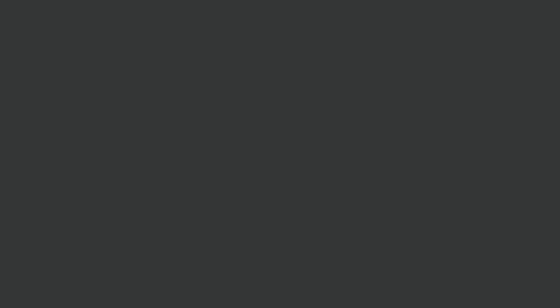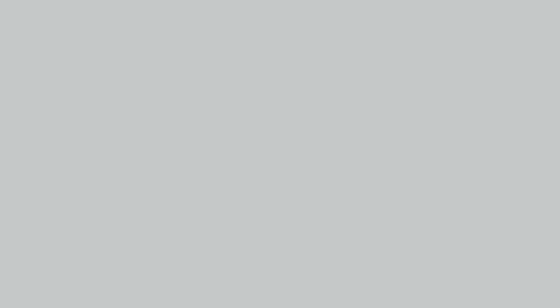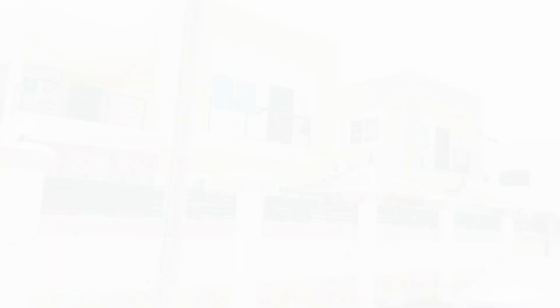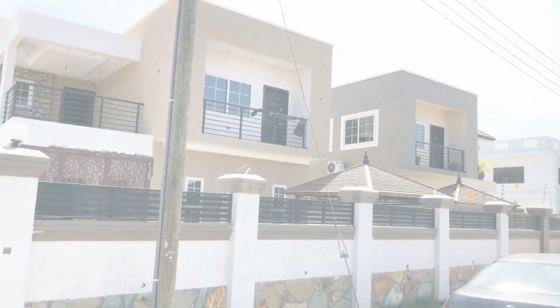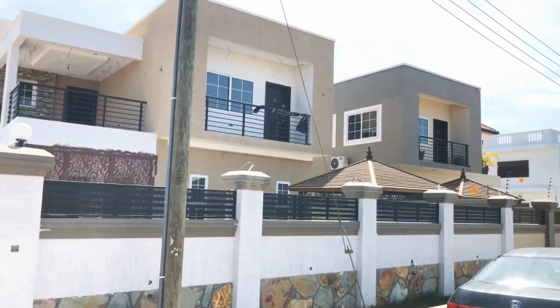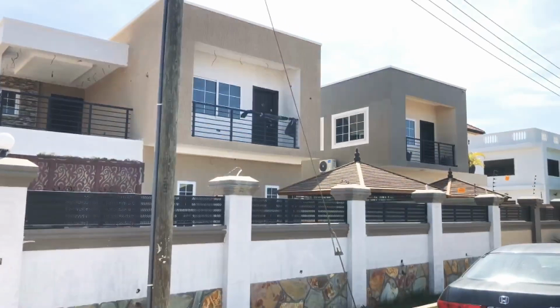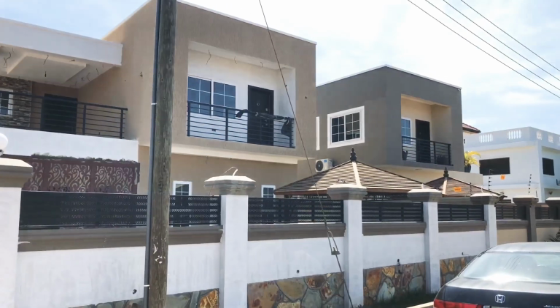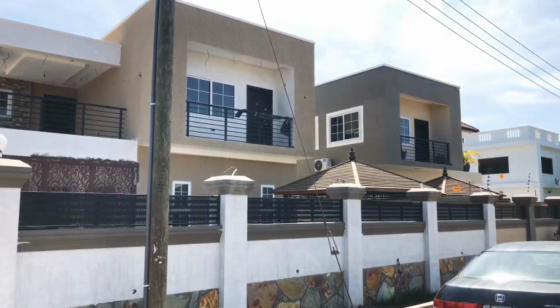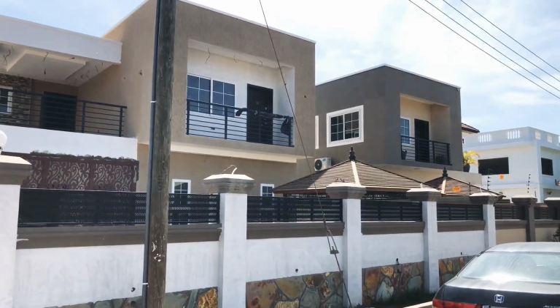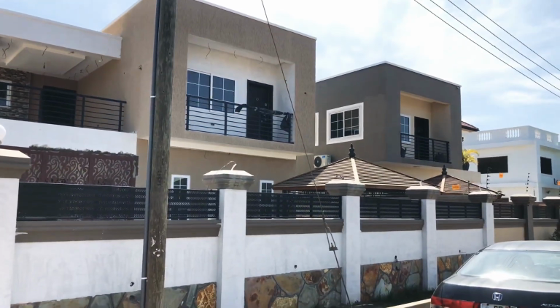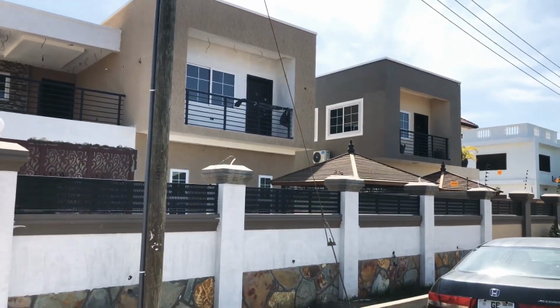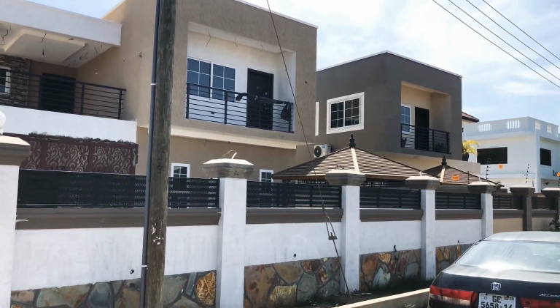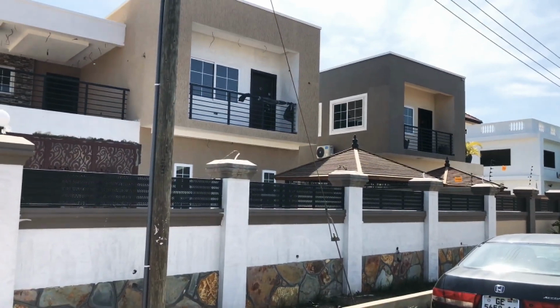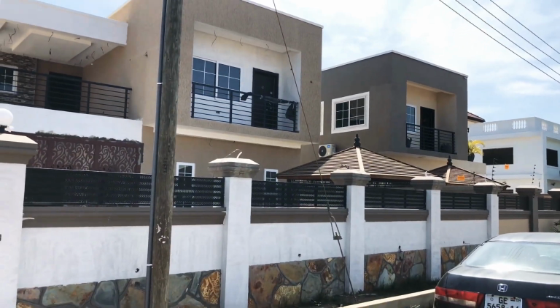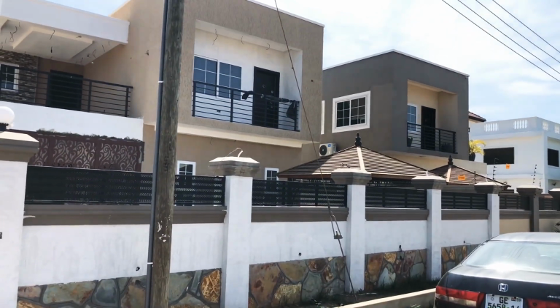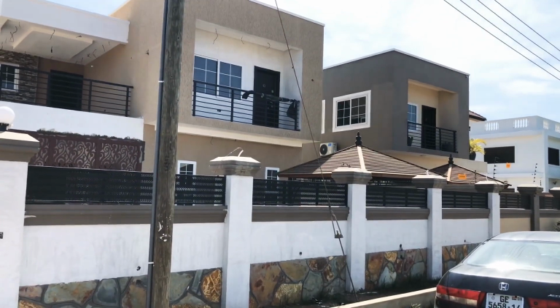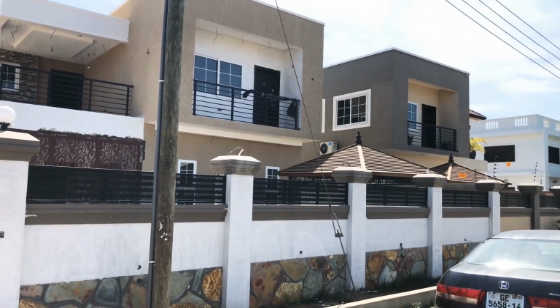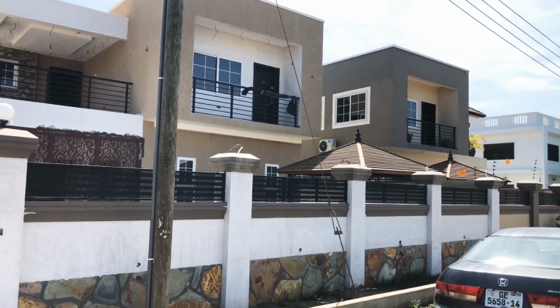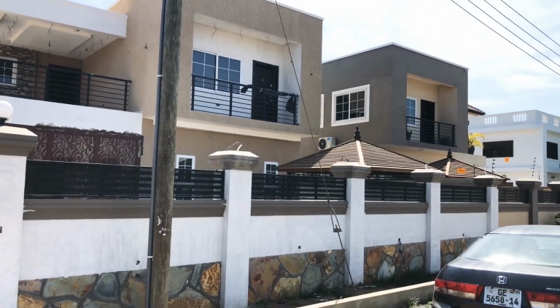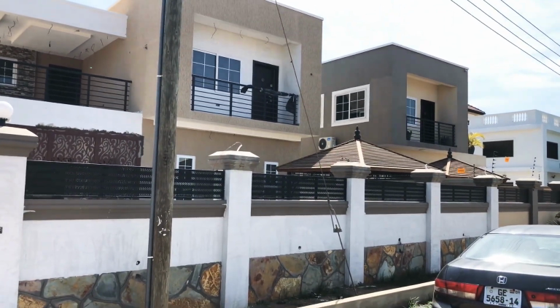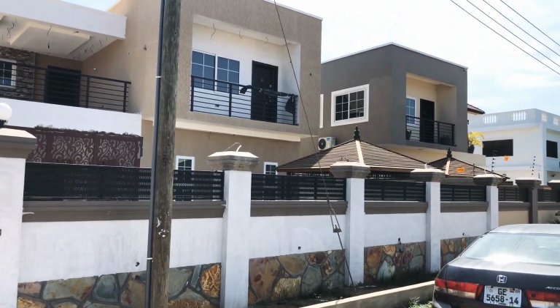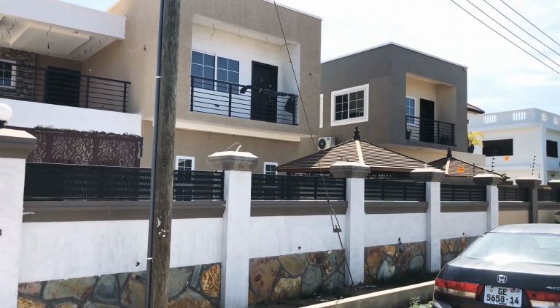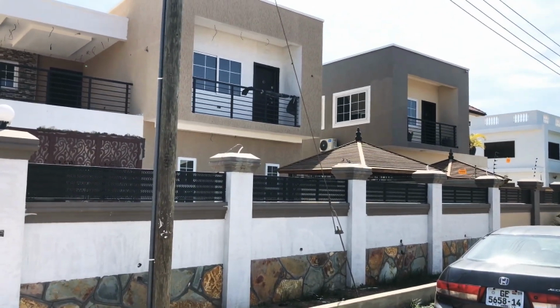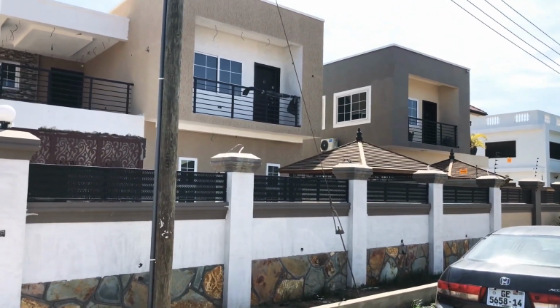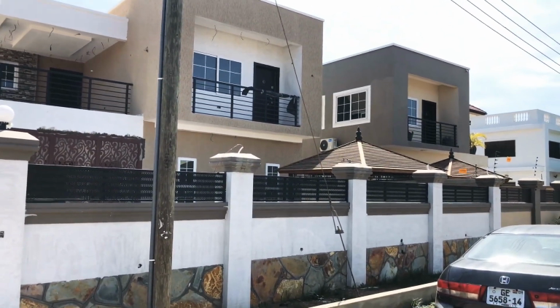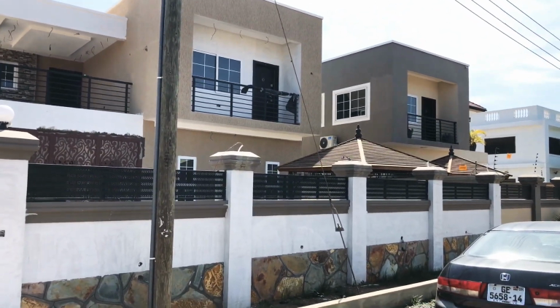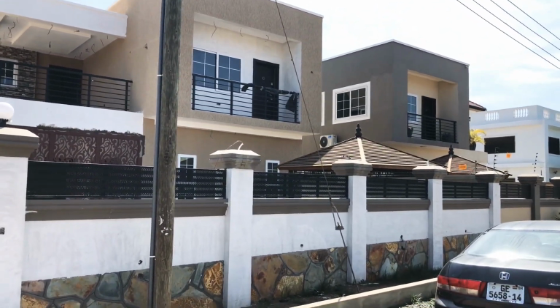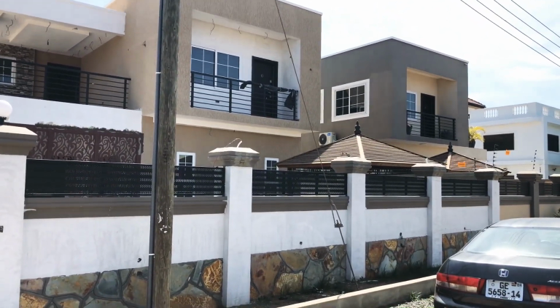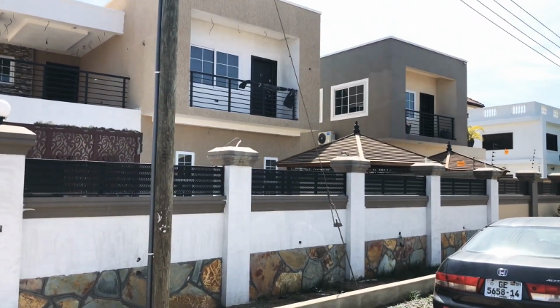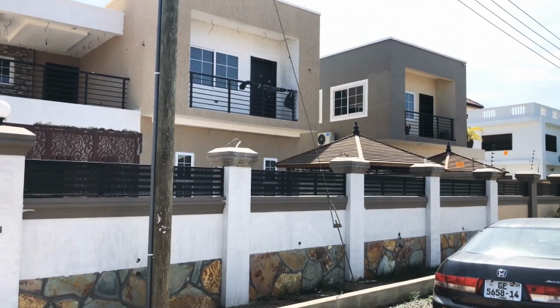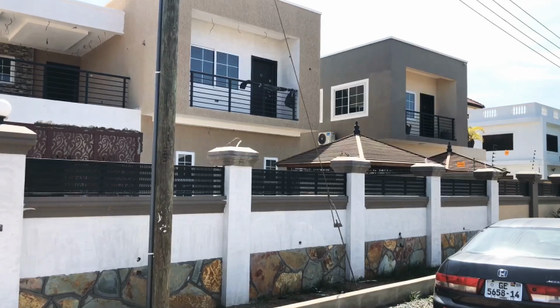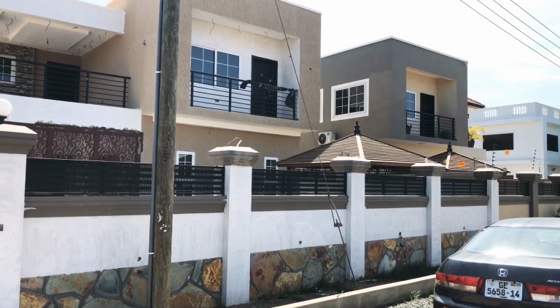Hello, lovely people. This is Biokote Realty, Papote, Ghana again.